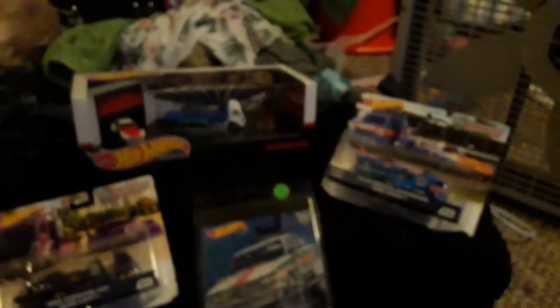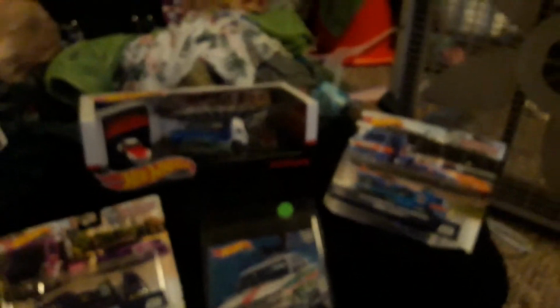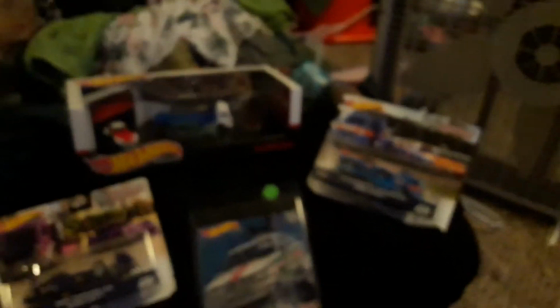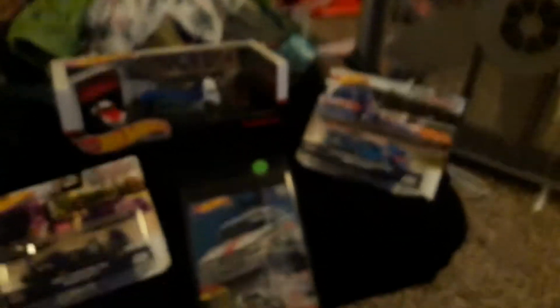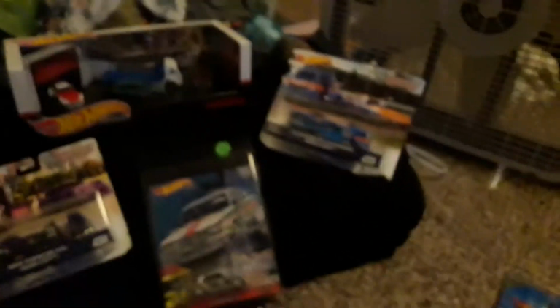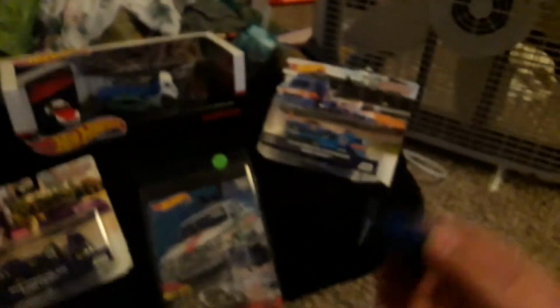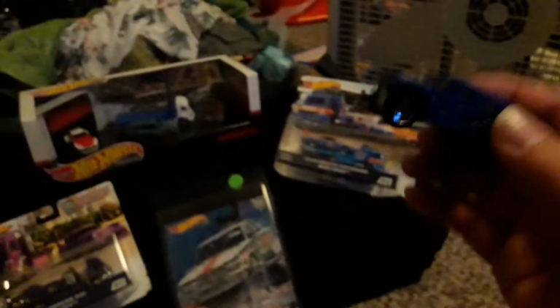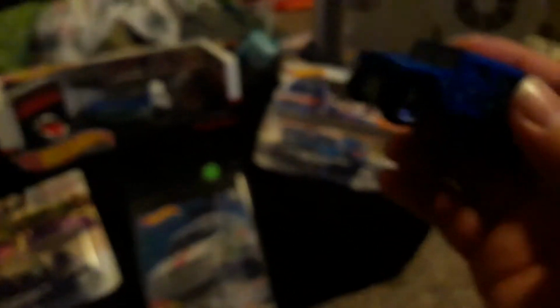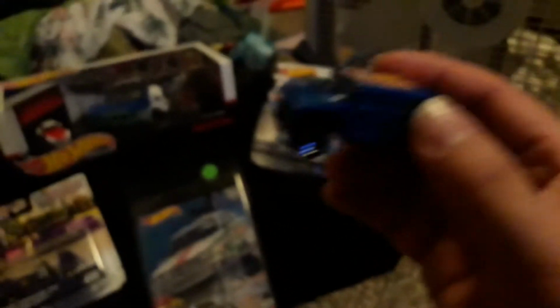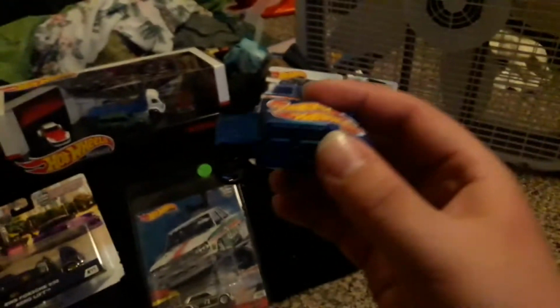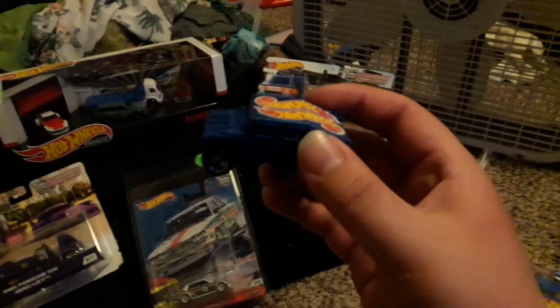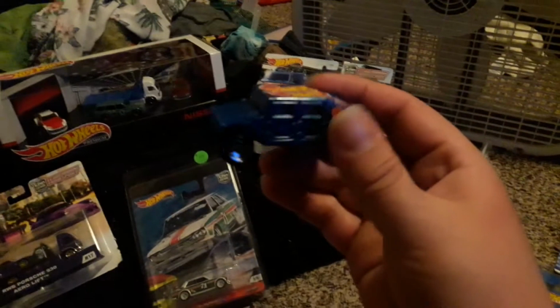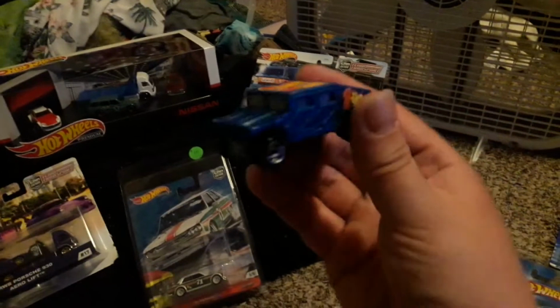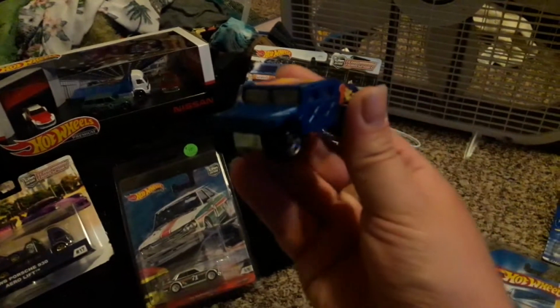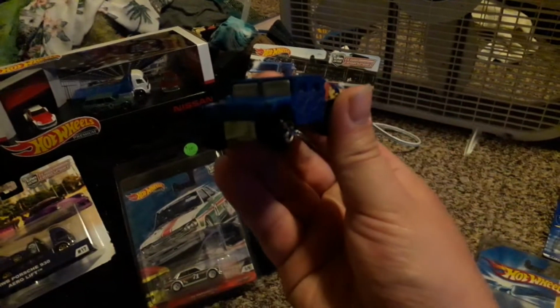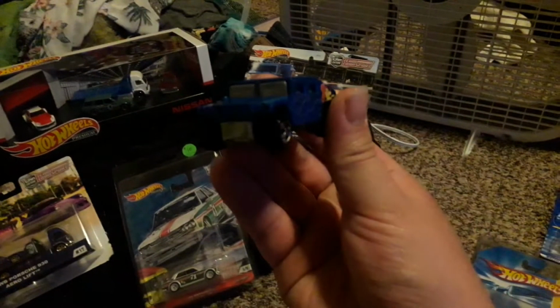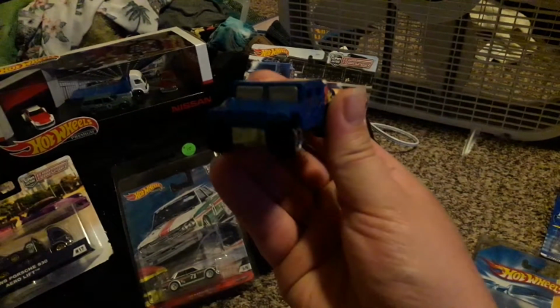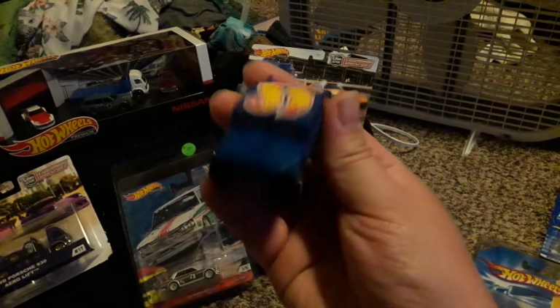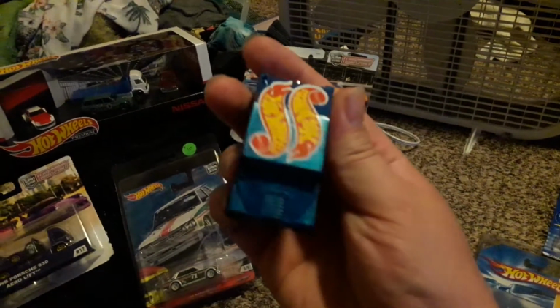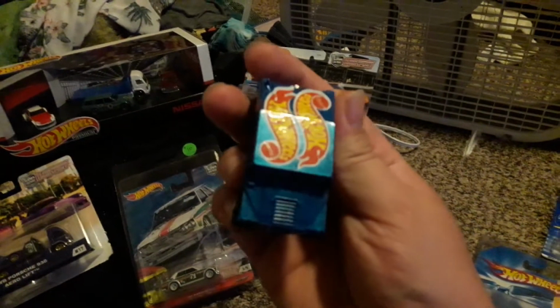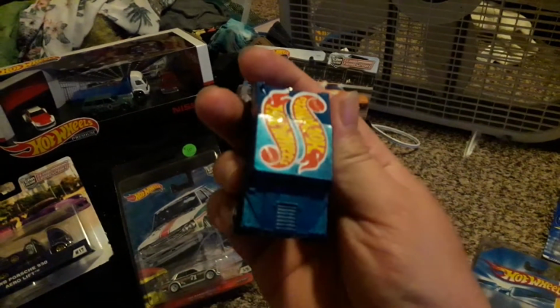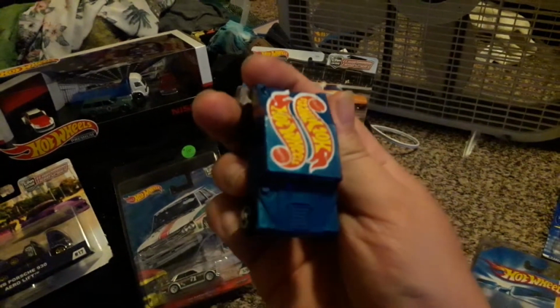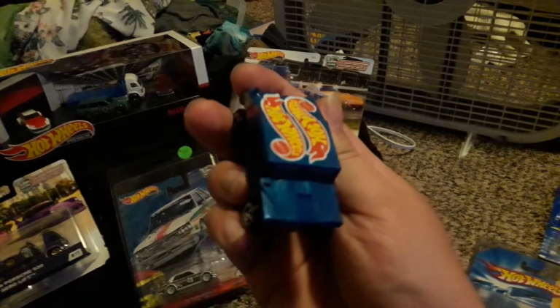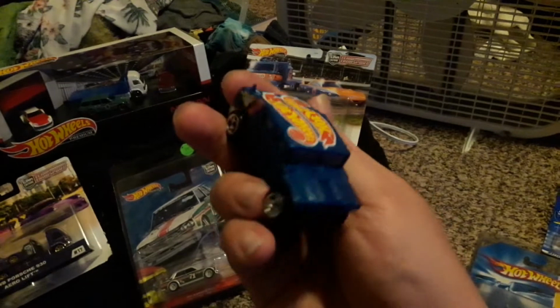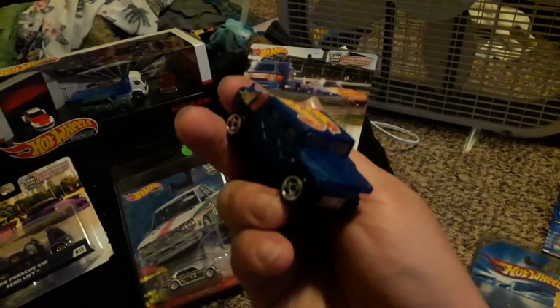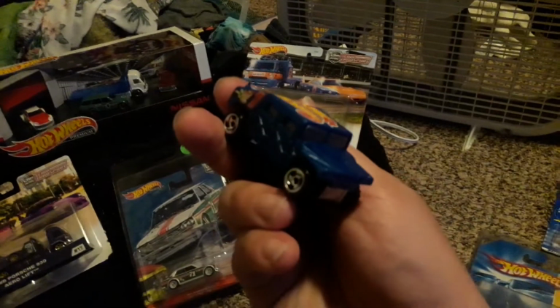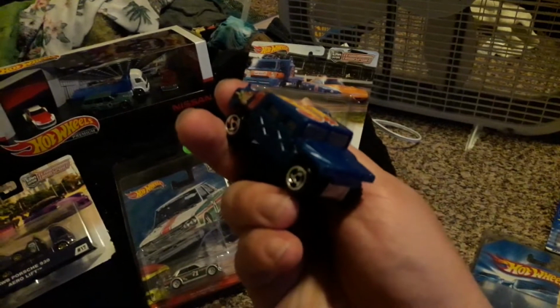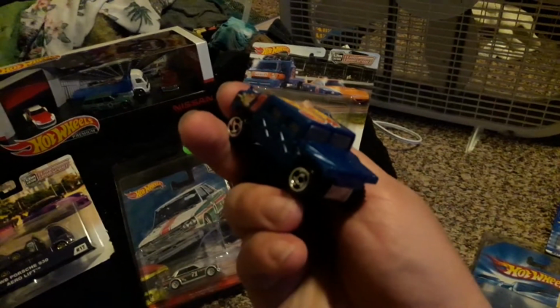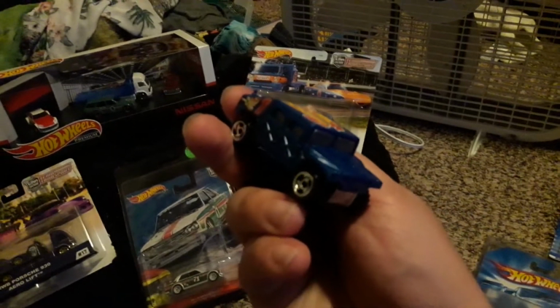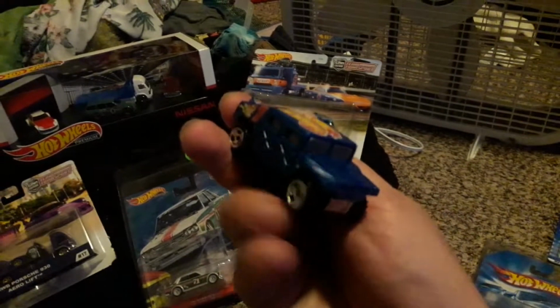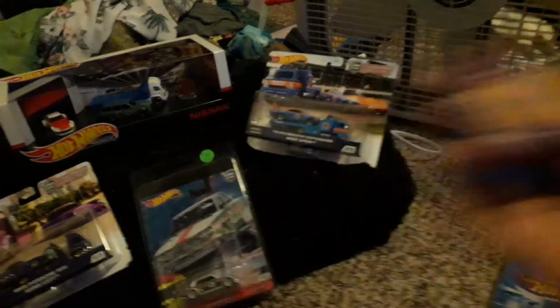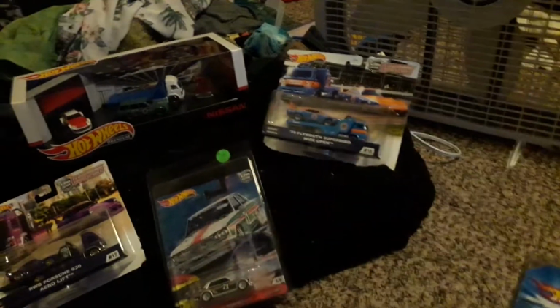I got this little loose Hummer for like a dollar. It's pretty cool — it's a Team Hot Wheels Hummer.